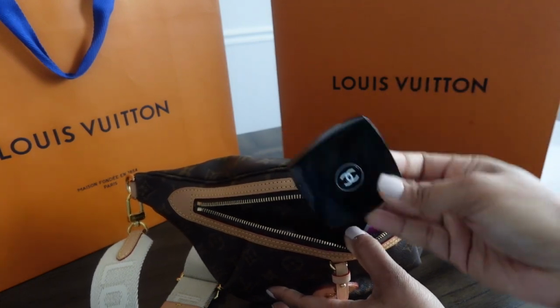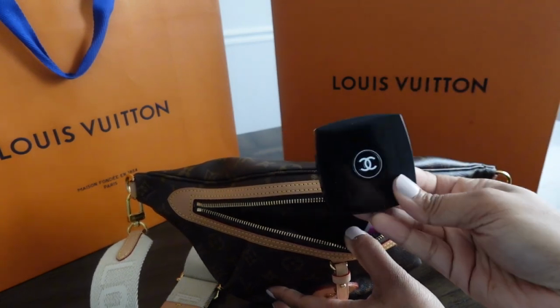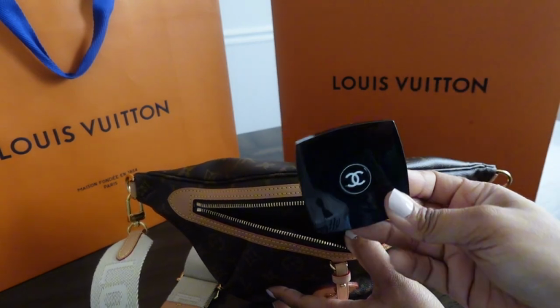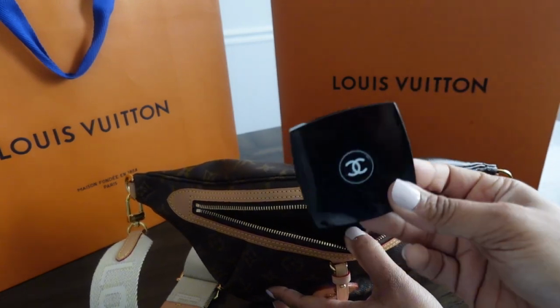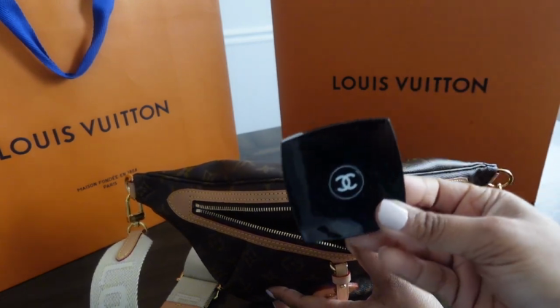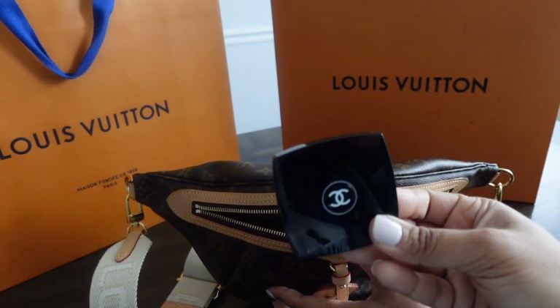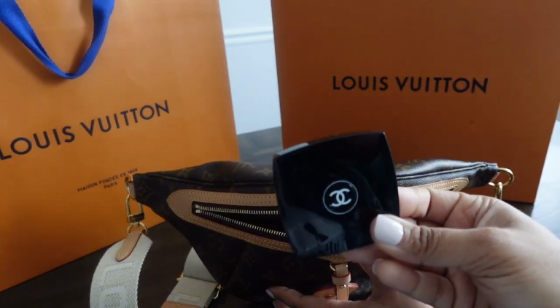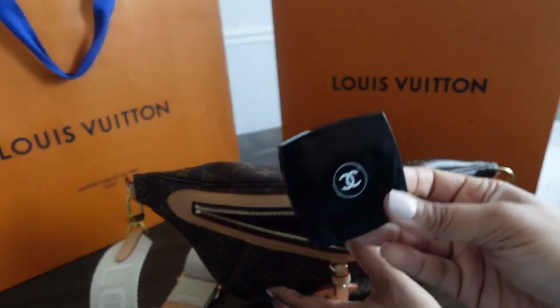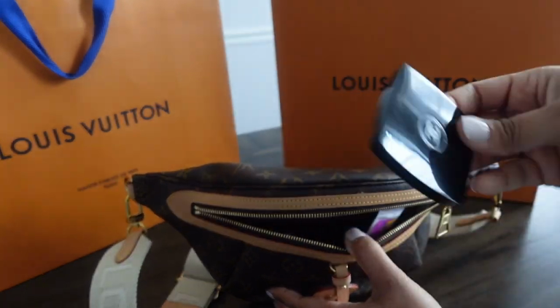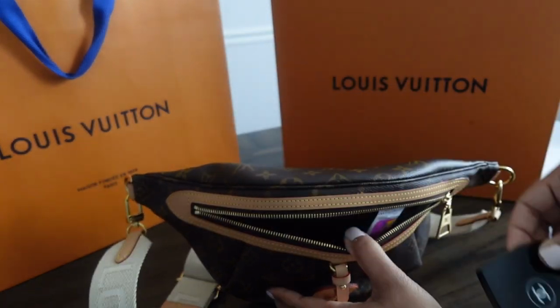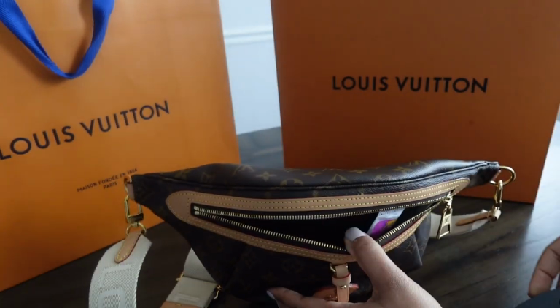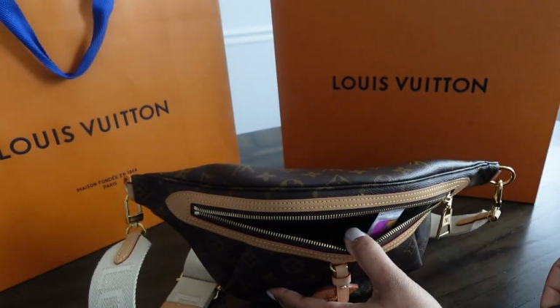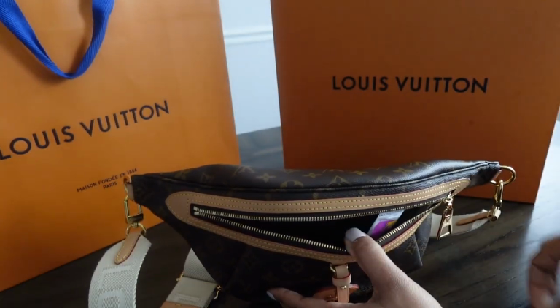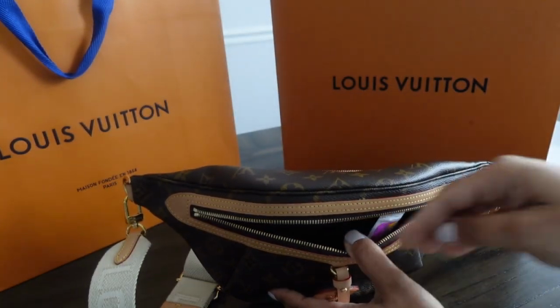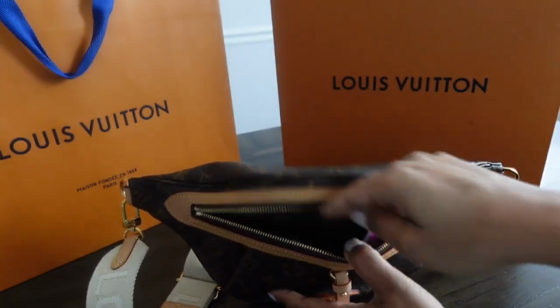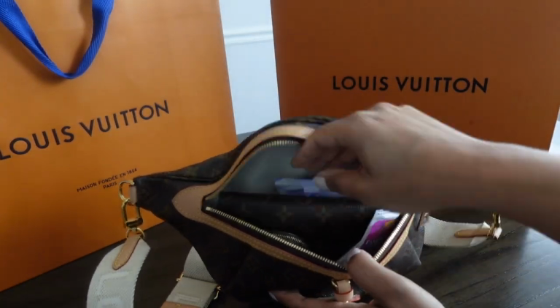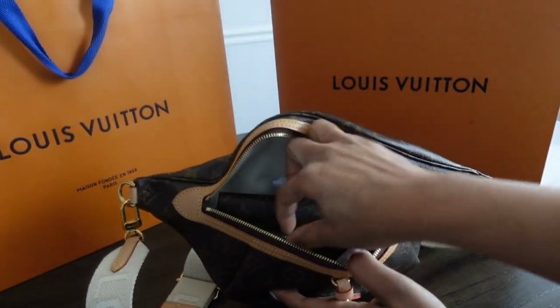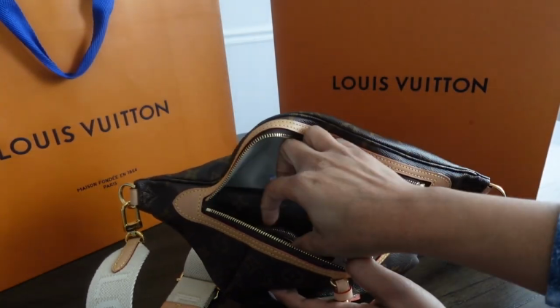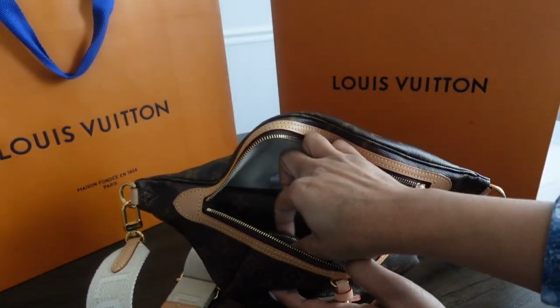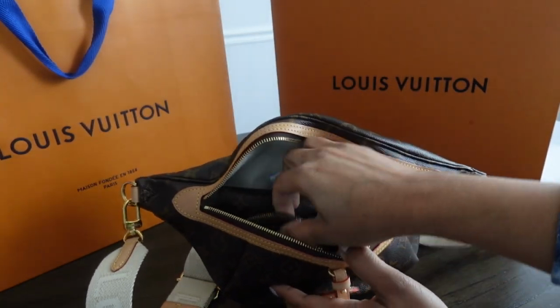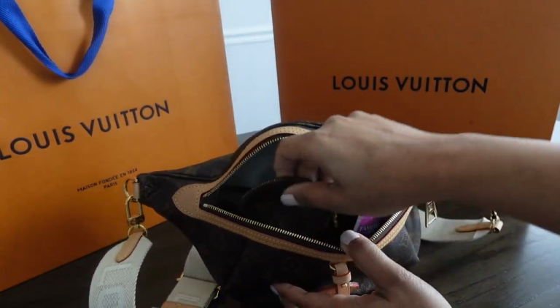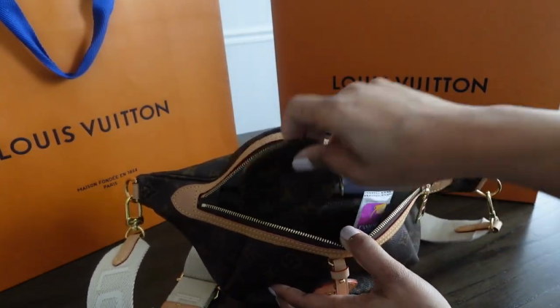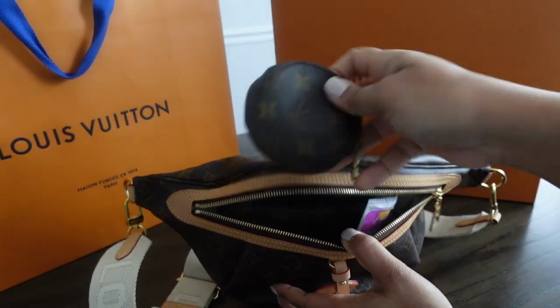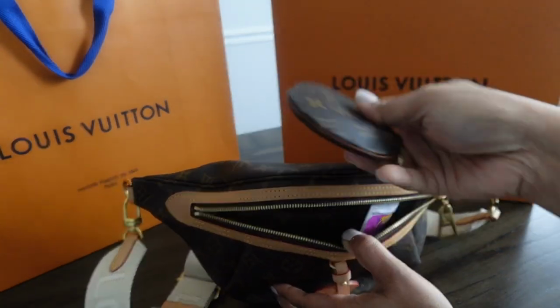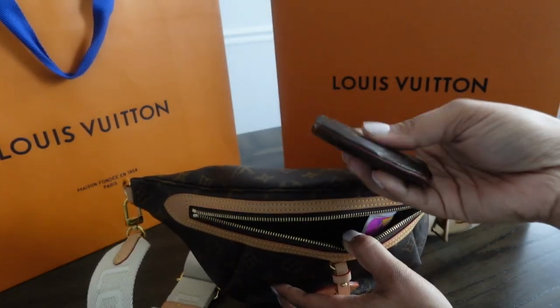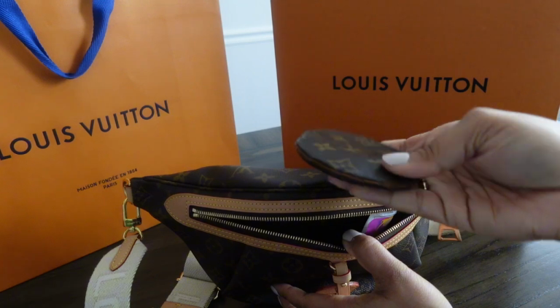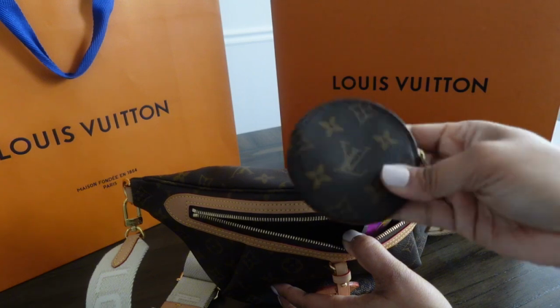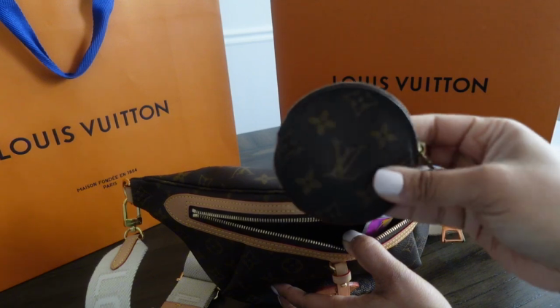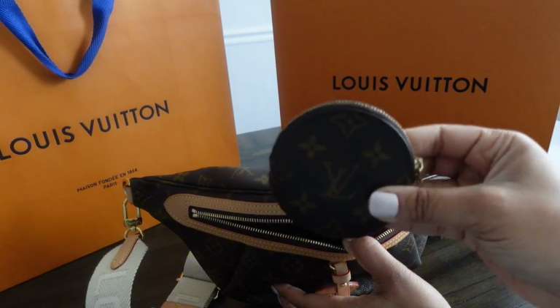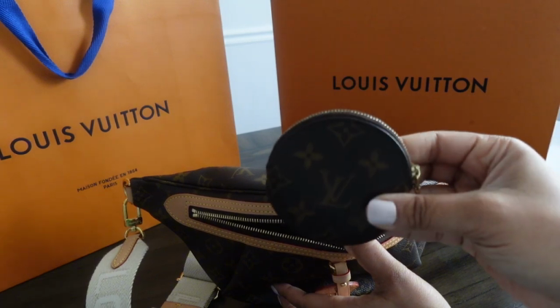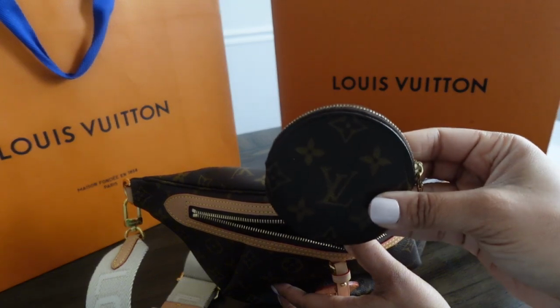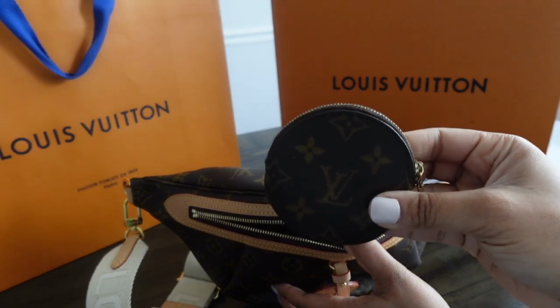I have my Chanel compact mirror, and I also have my Louis Vuitton round coin purse.